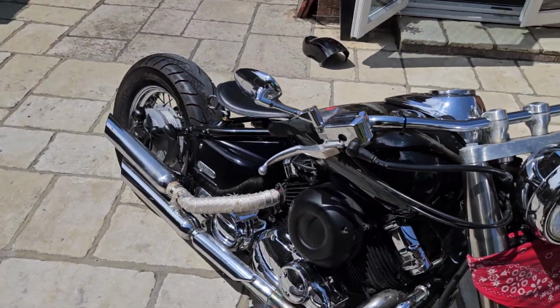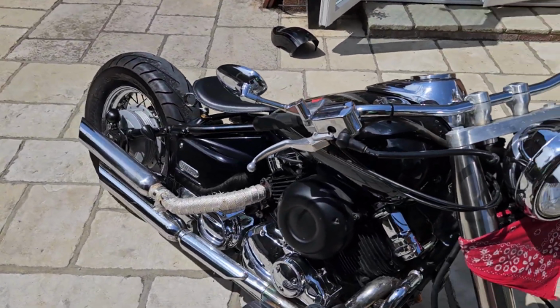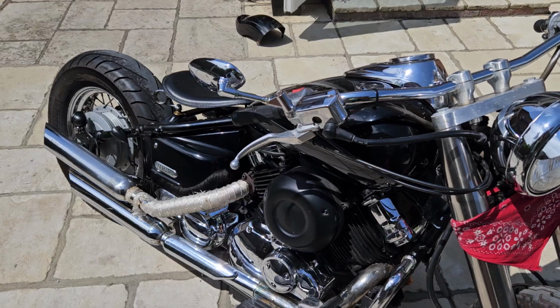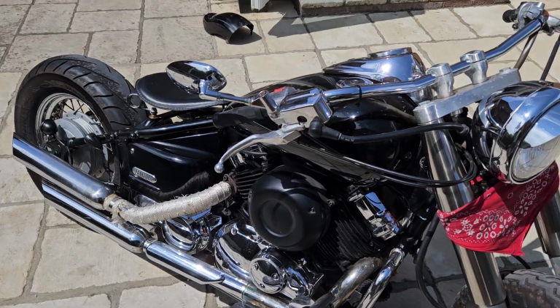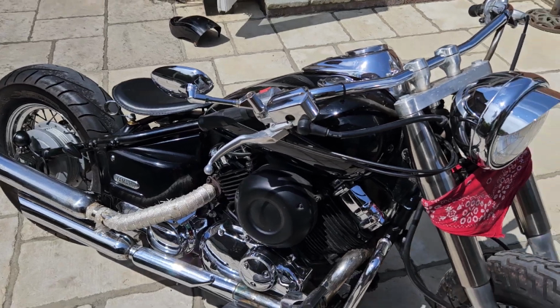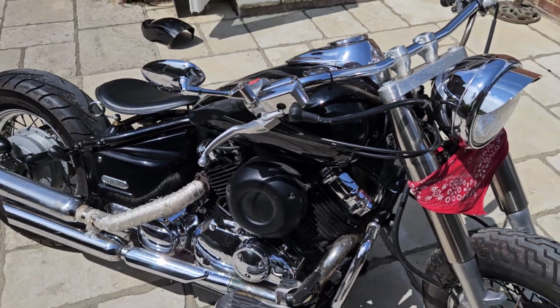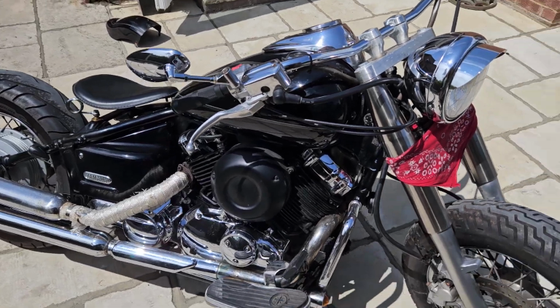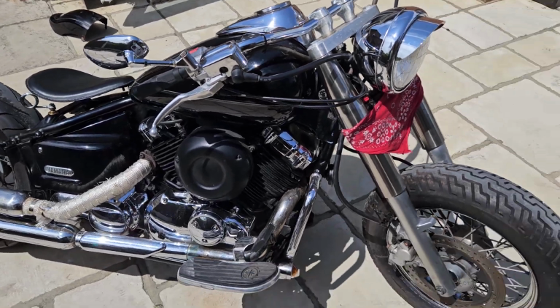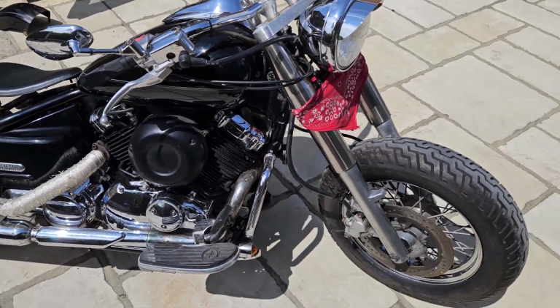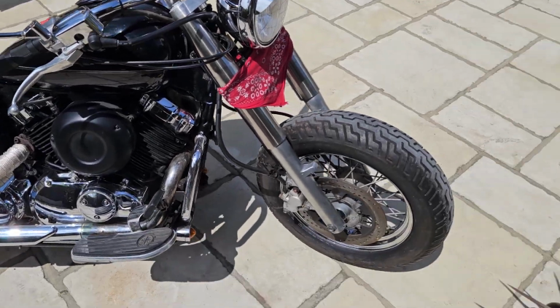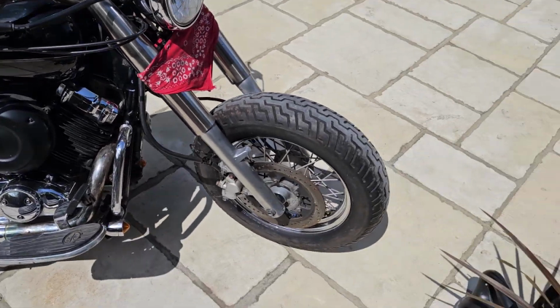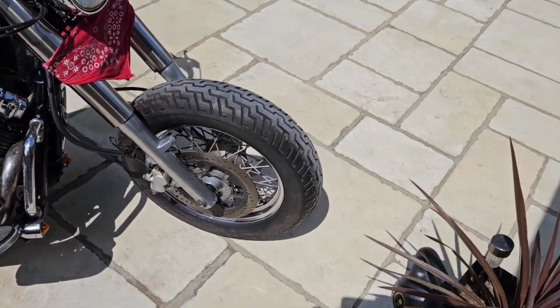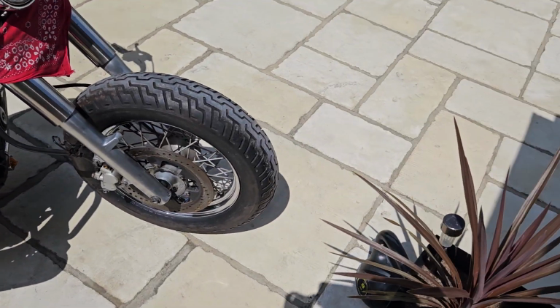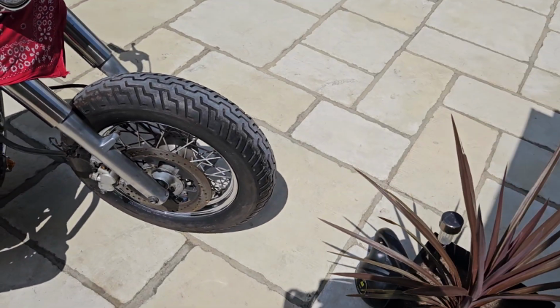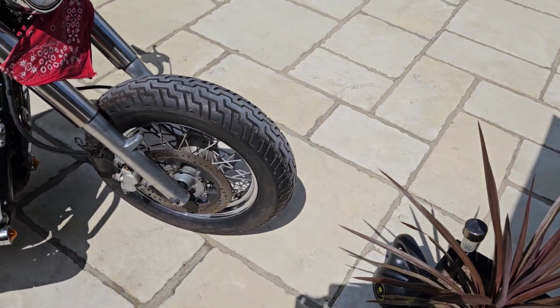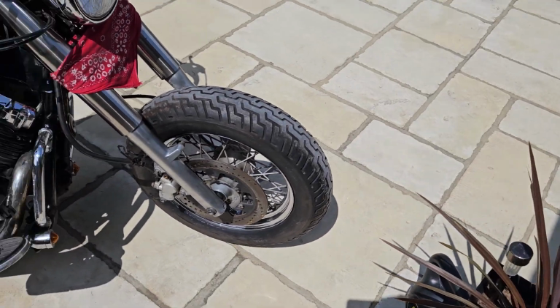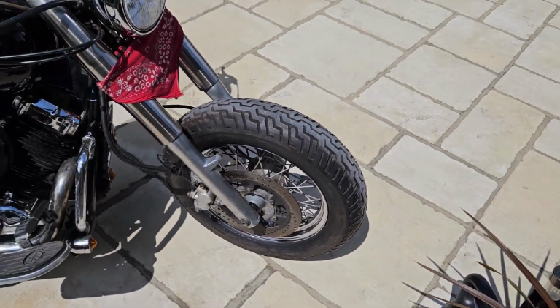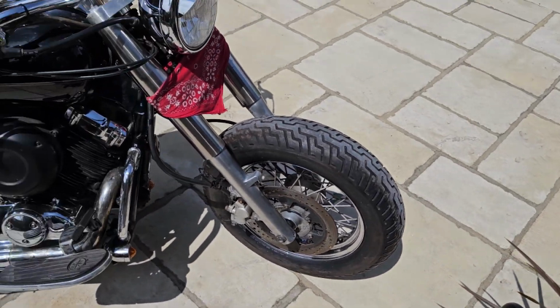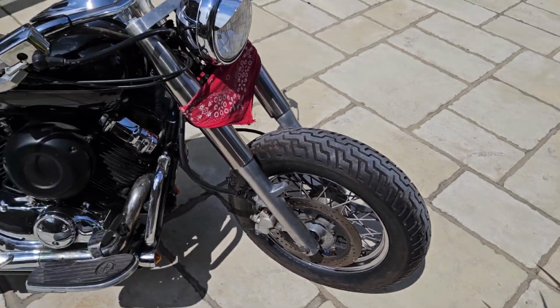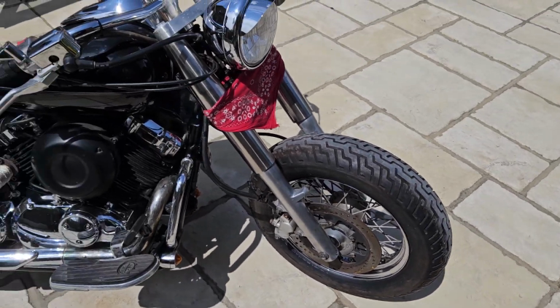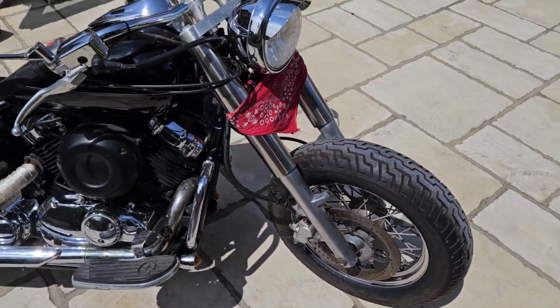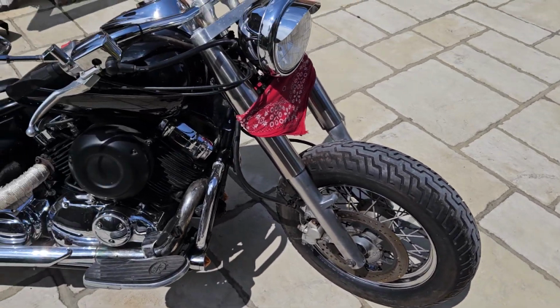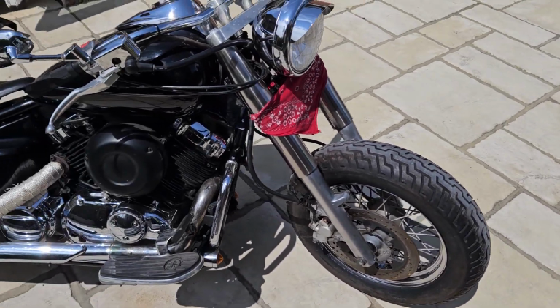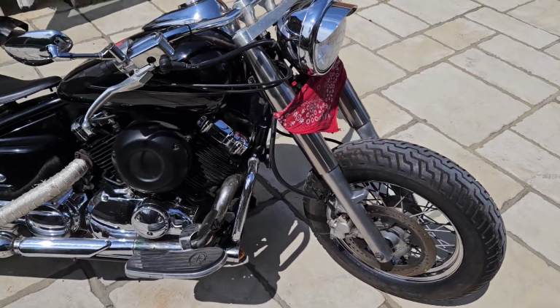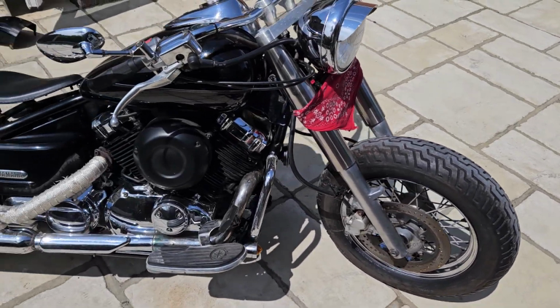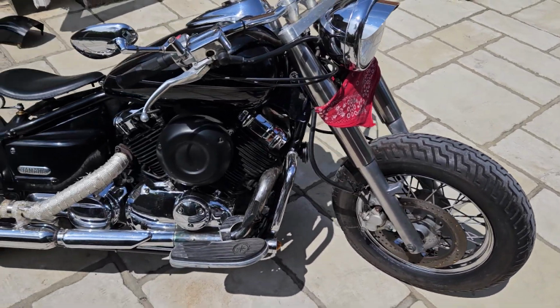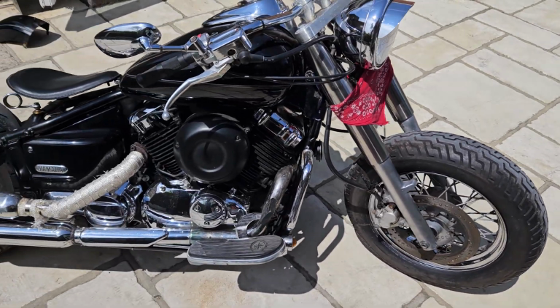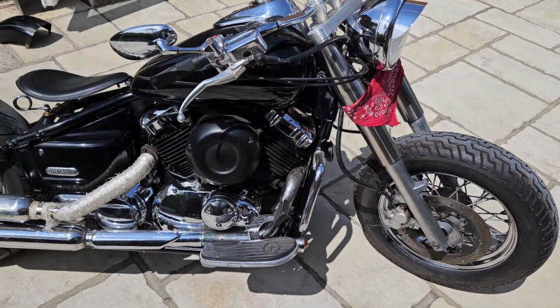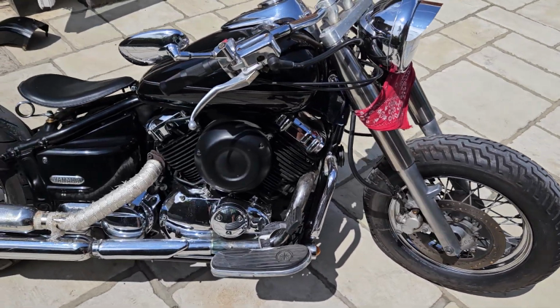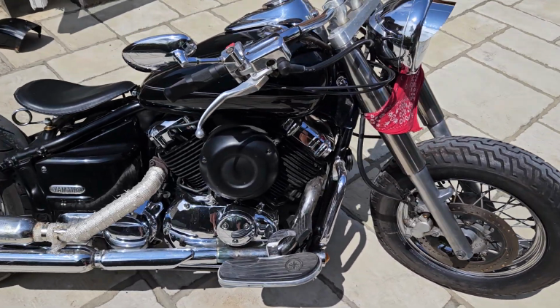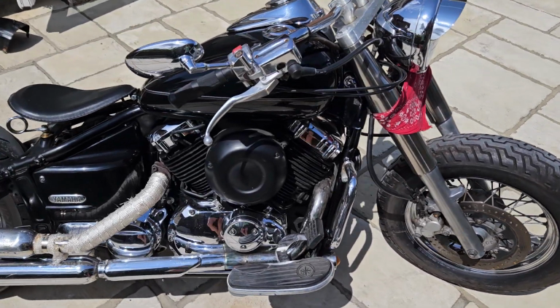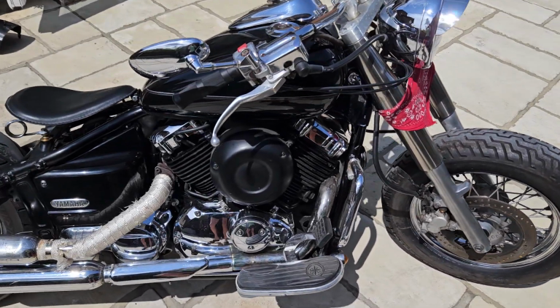I just tripped over my kettlebell there. That wasn't very good for the video but let's carry on.